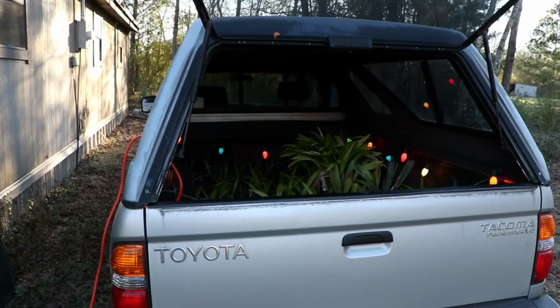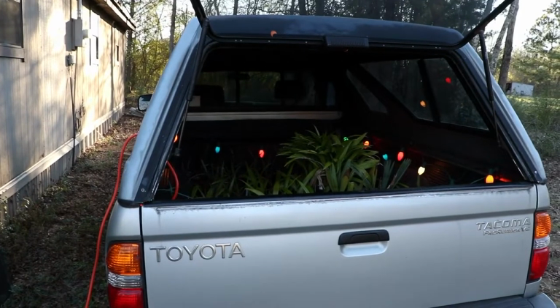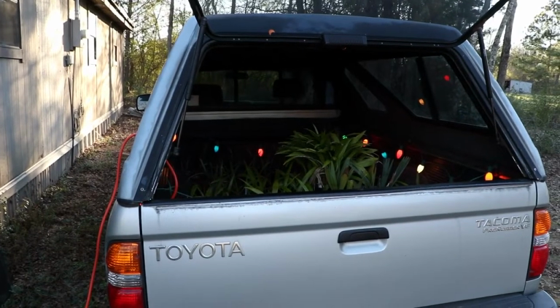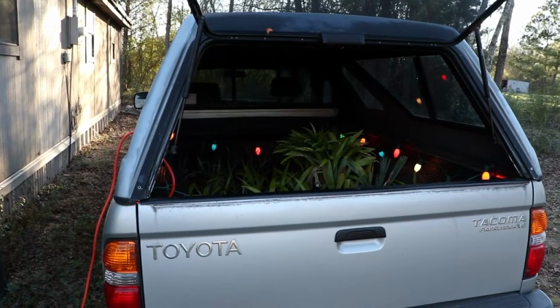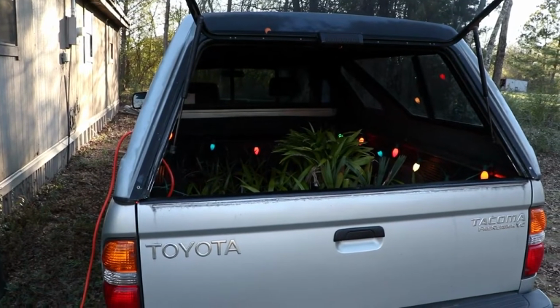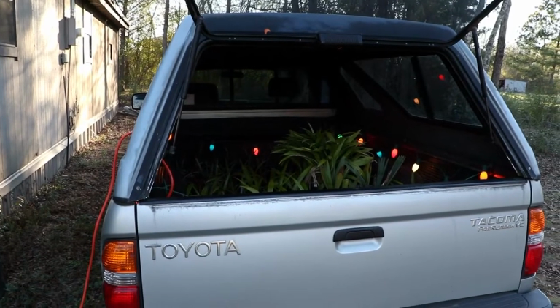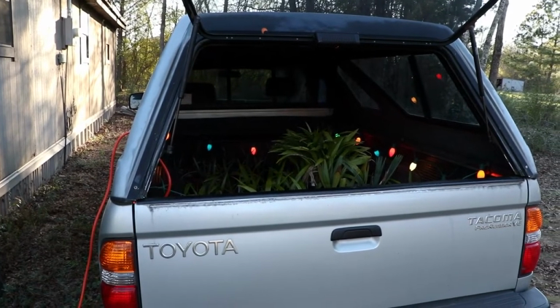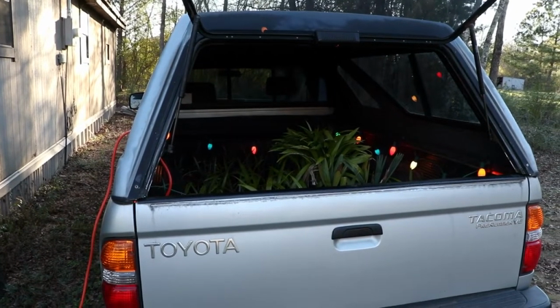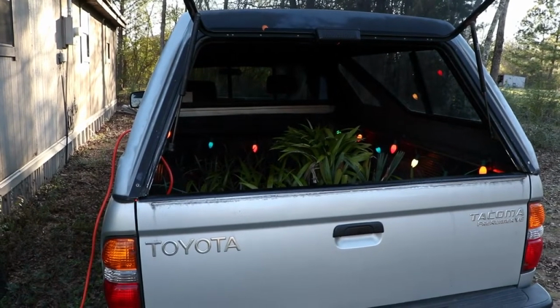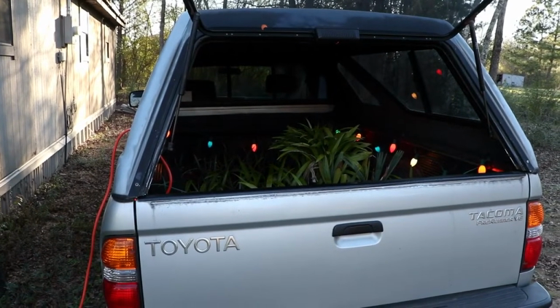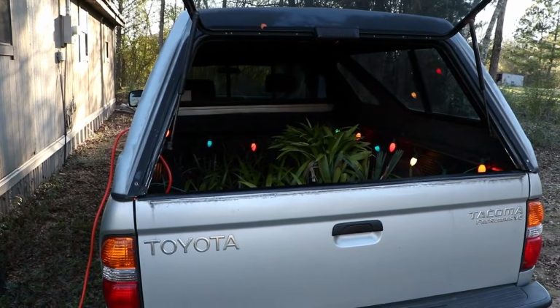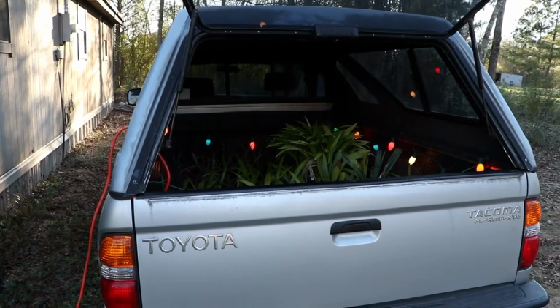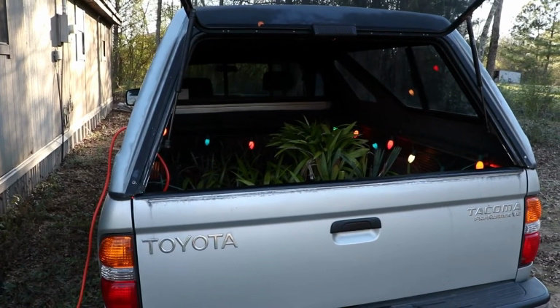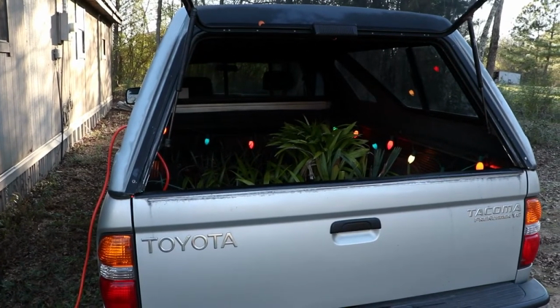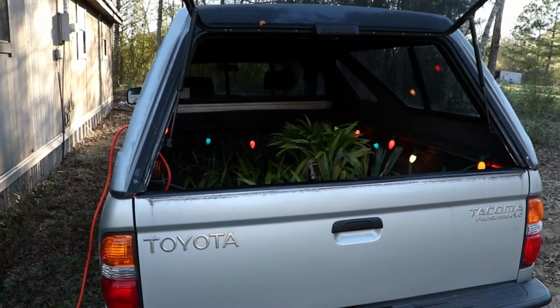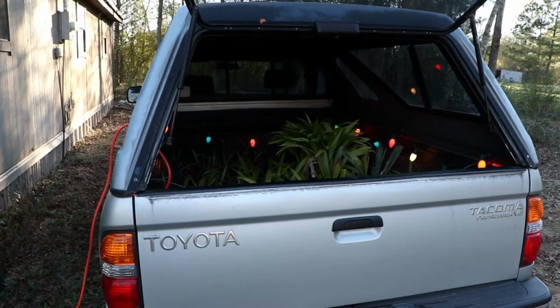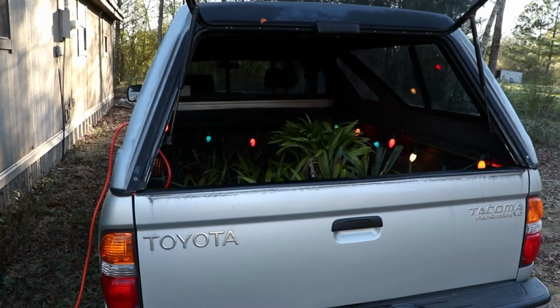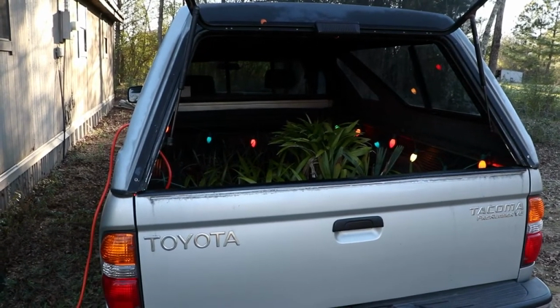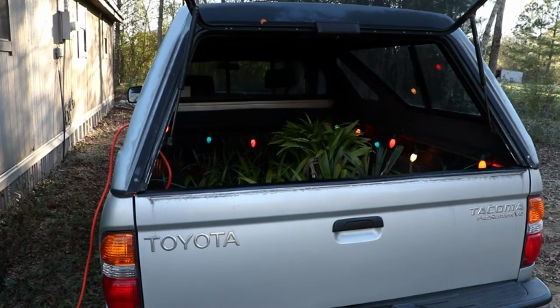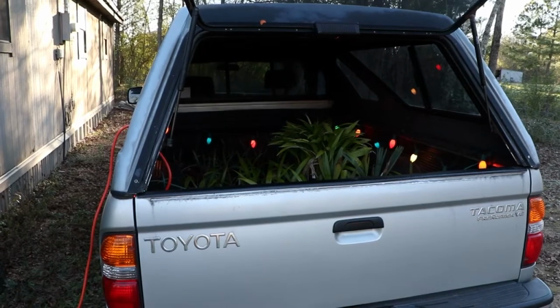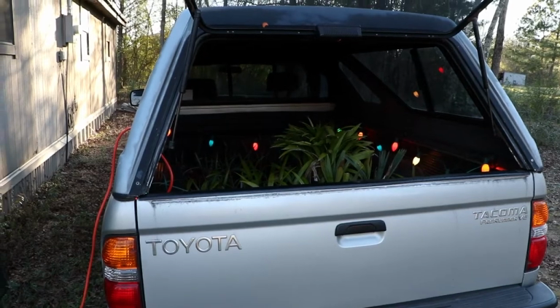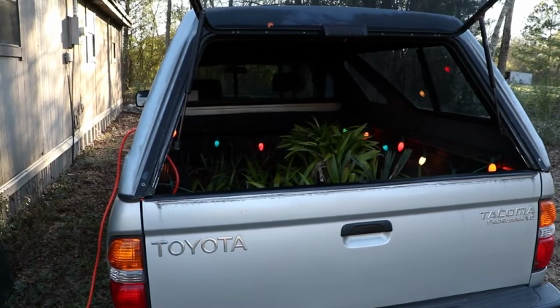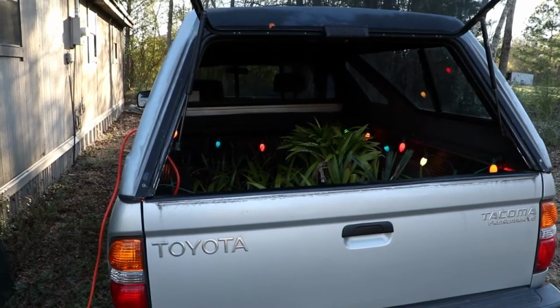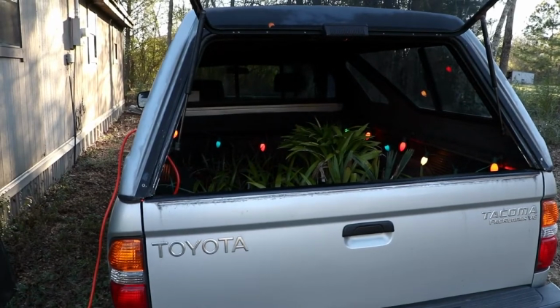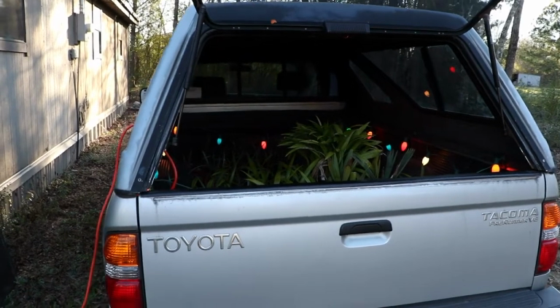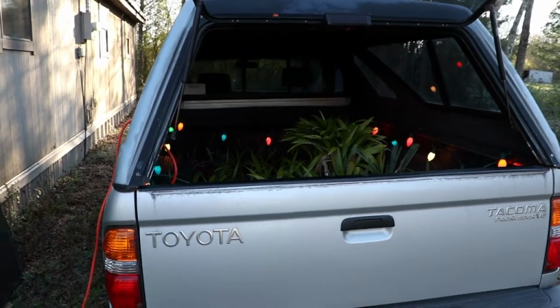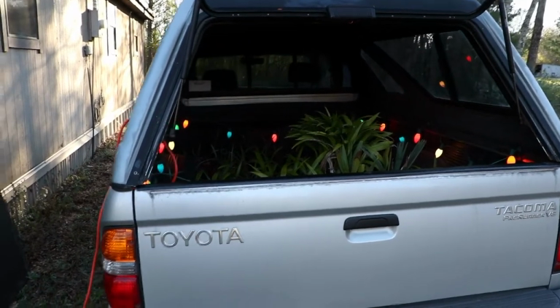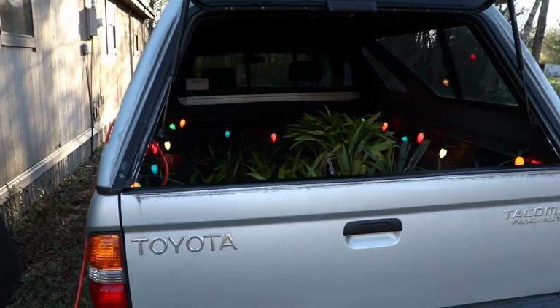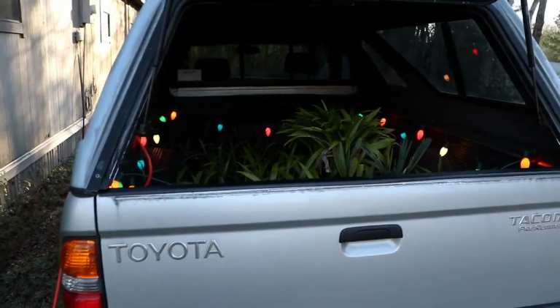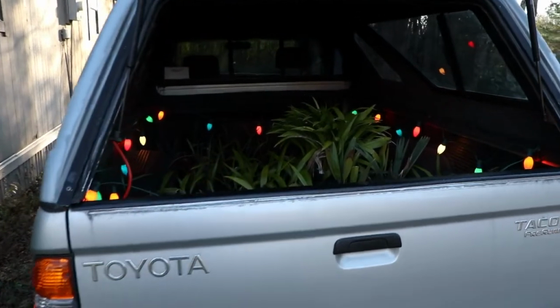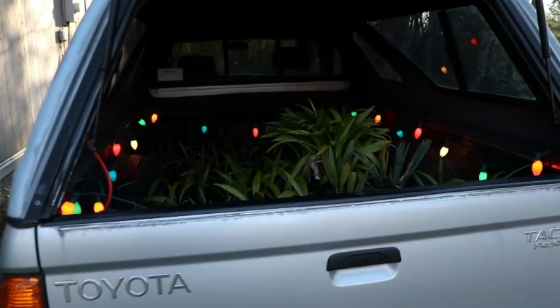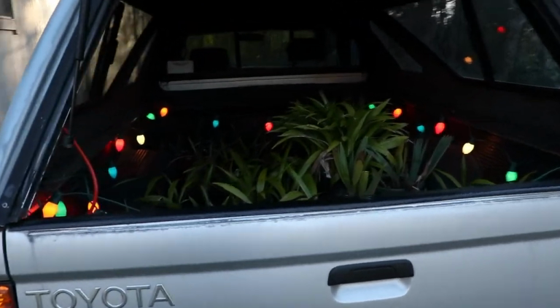Hey everybody, it's Mike. Welcome back to the channel. So I came up with an instant cold frame using the back of my pickup truck.